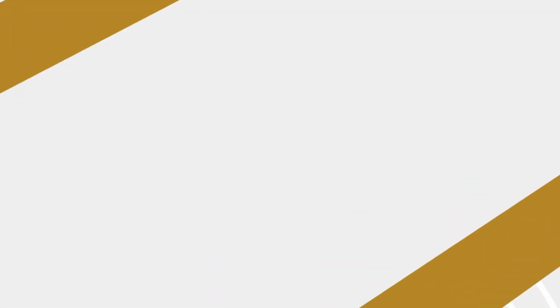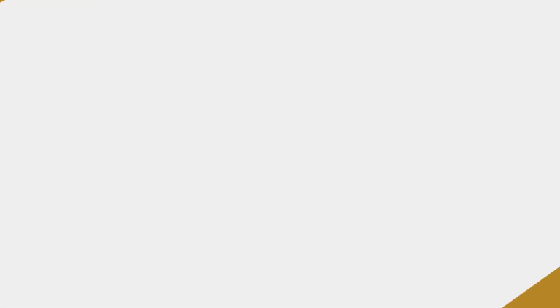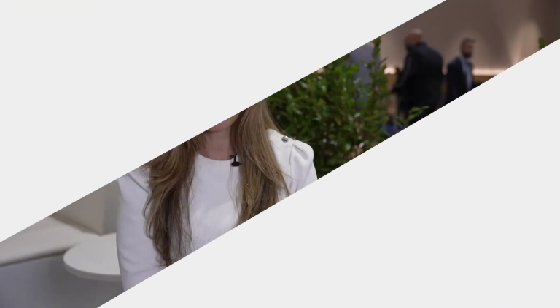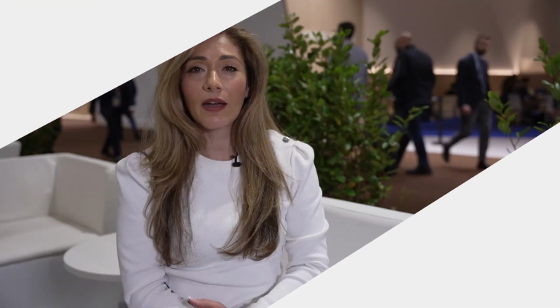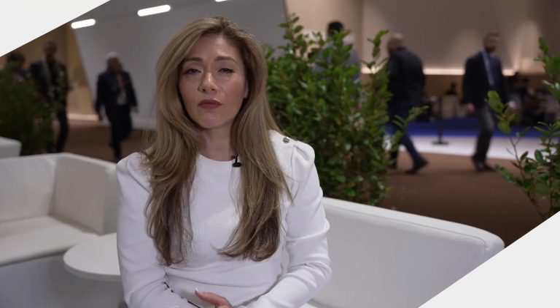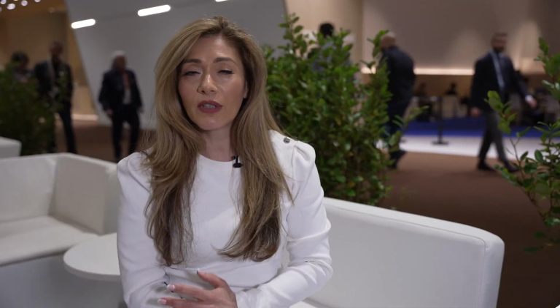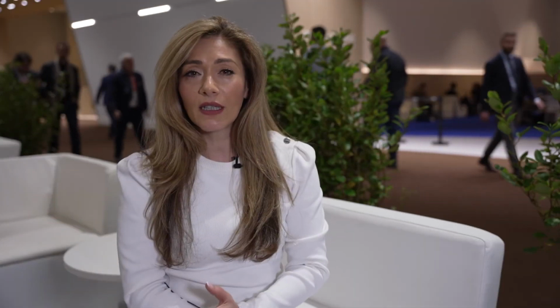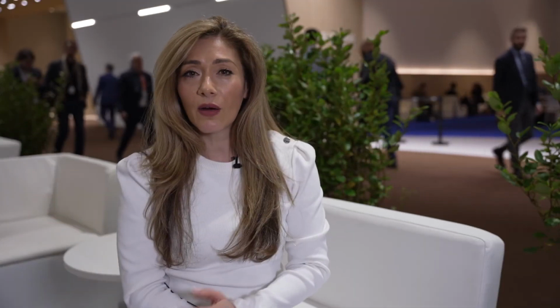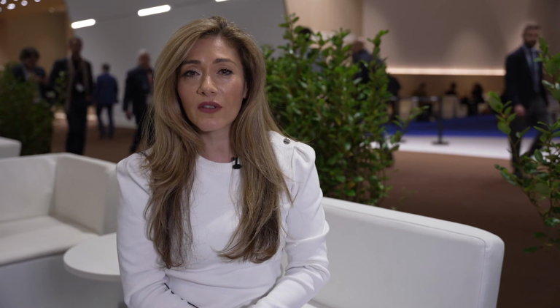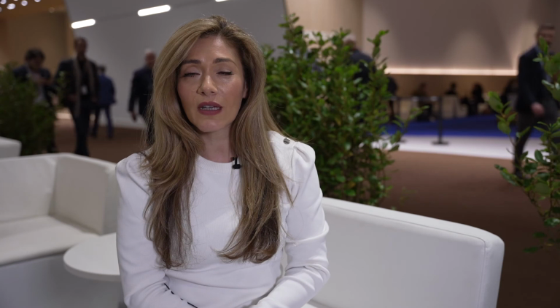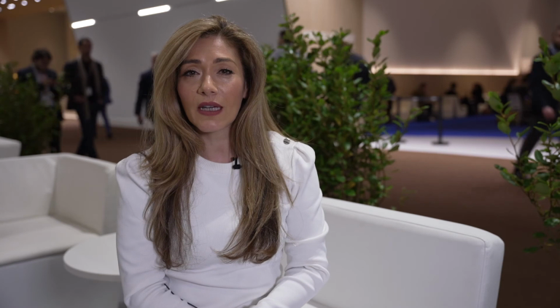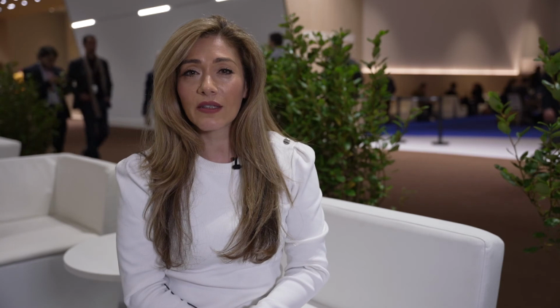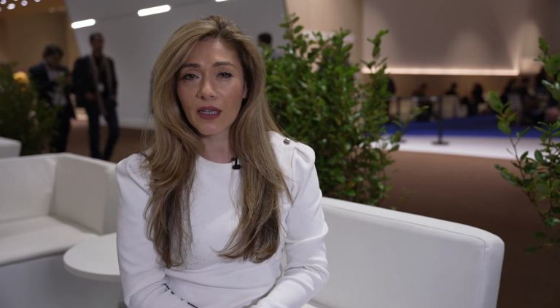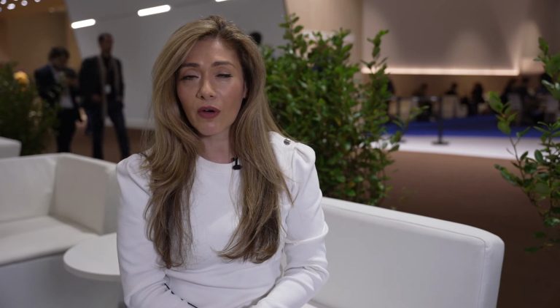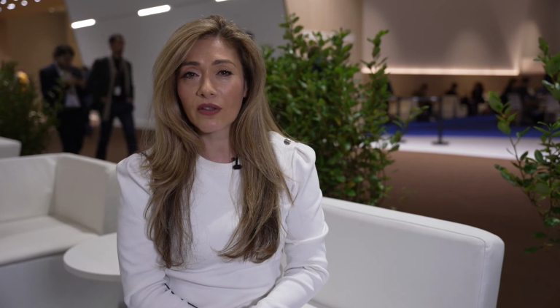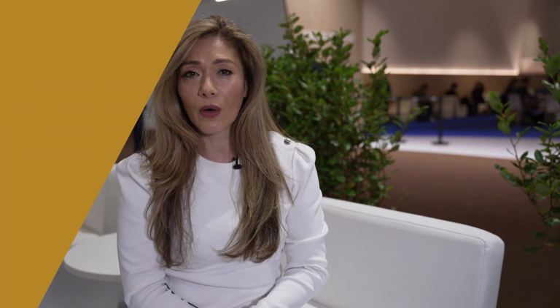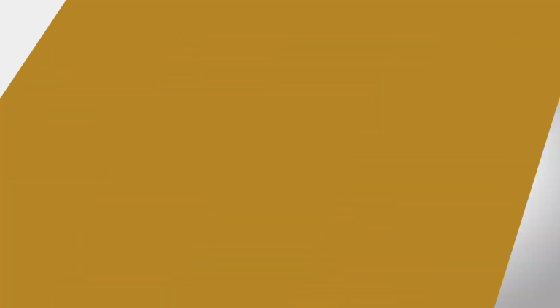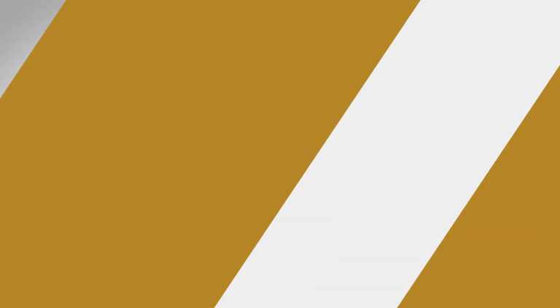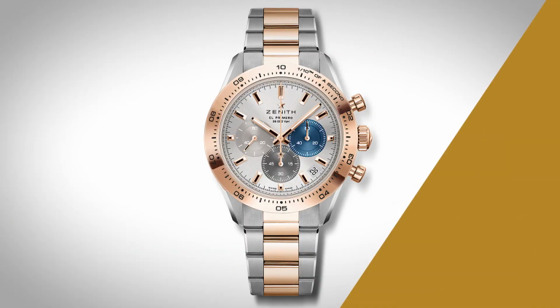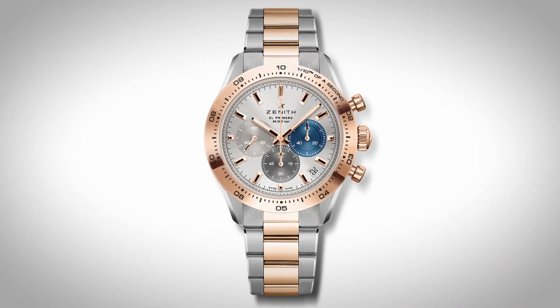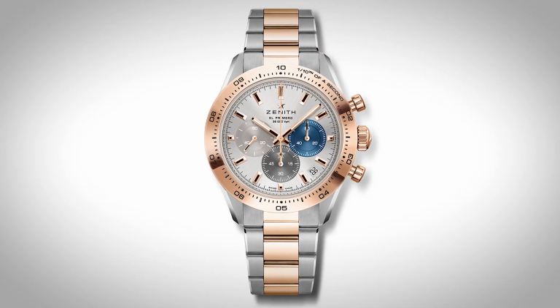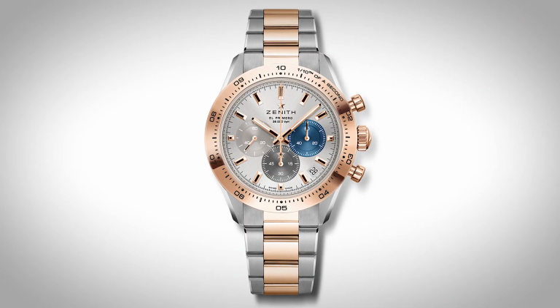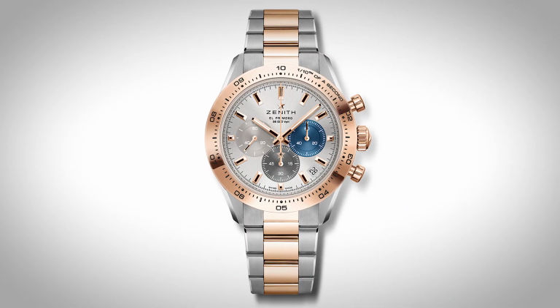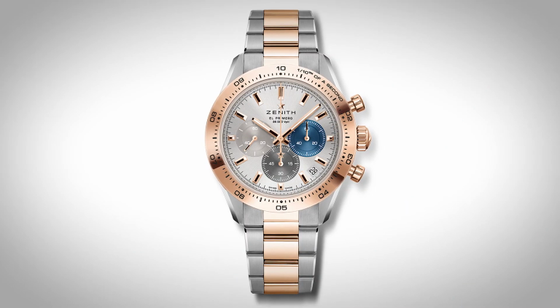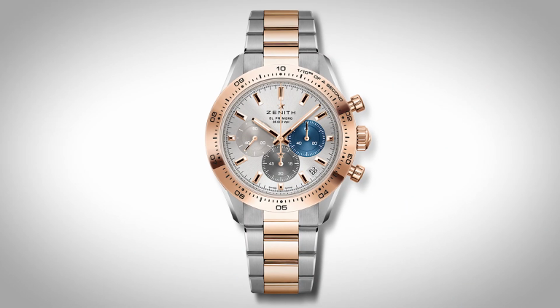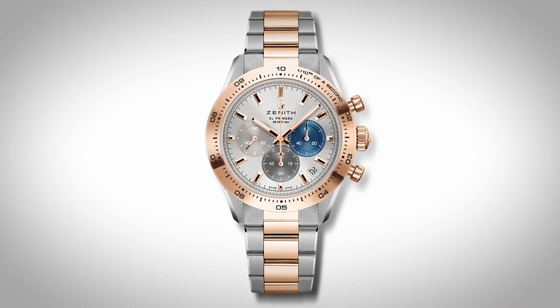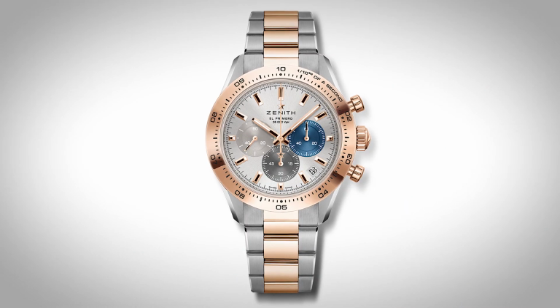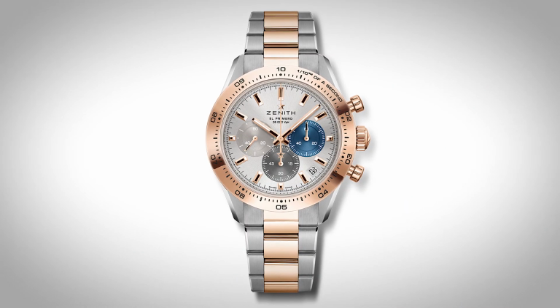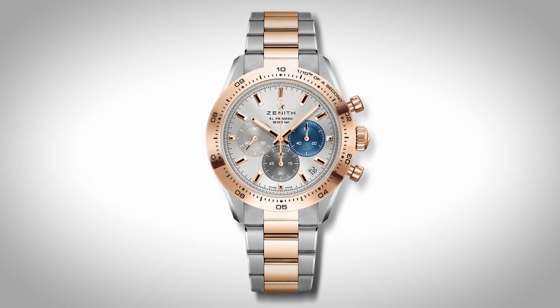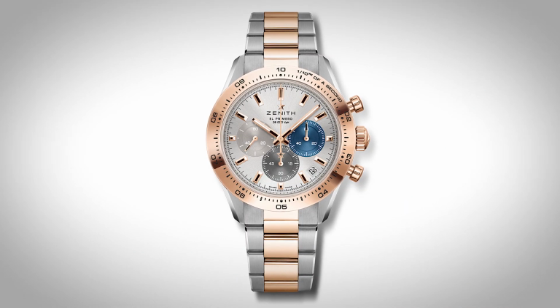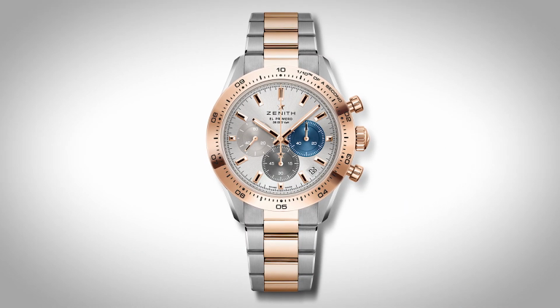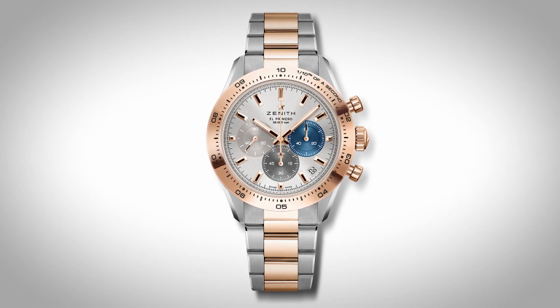I really loved the steel and rose gold chronograph on the Krona Master Sport.